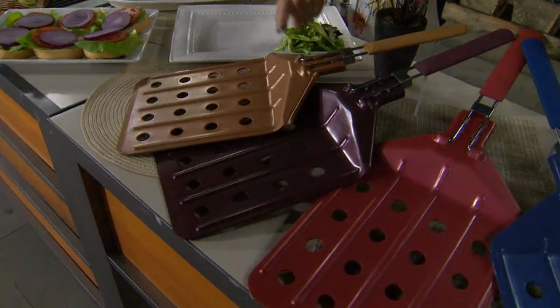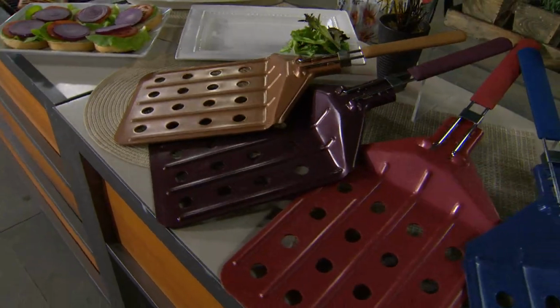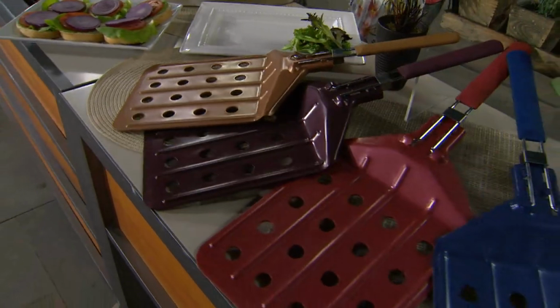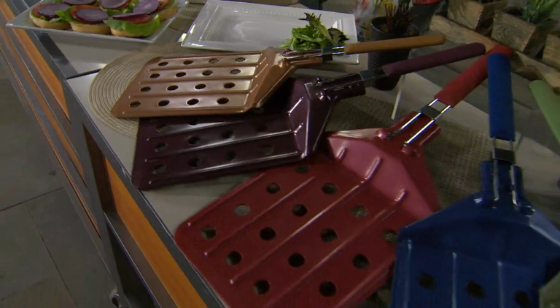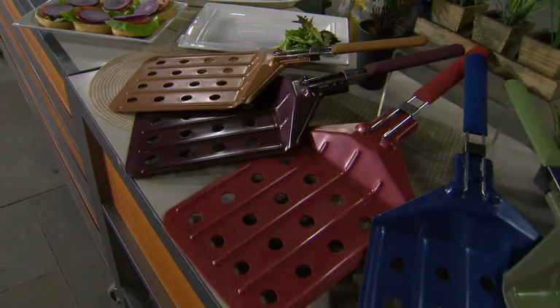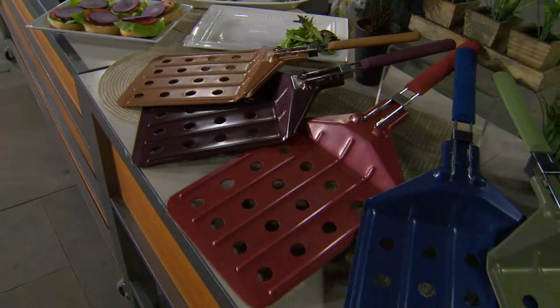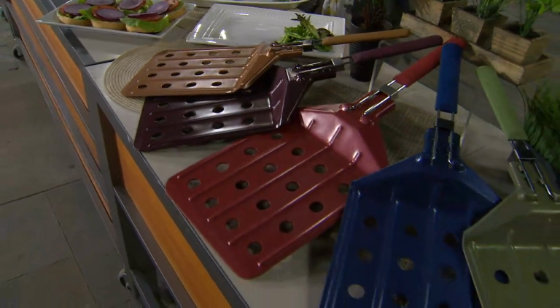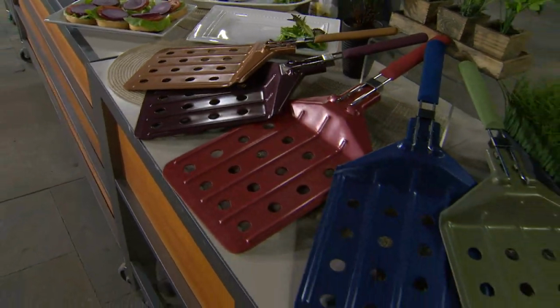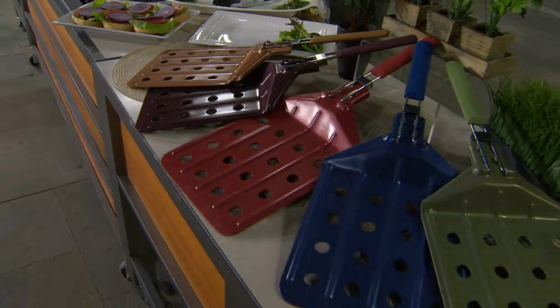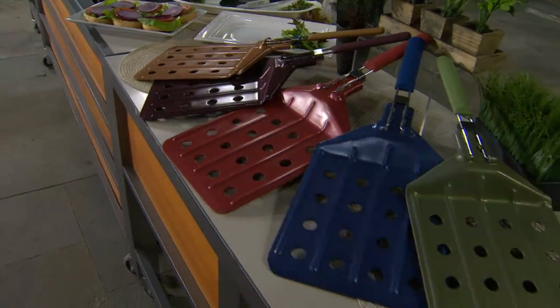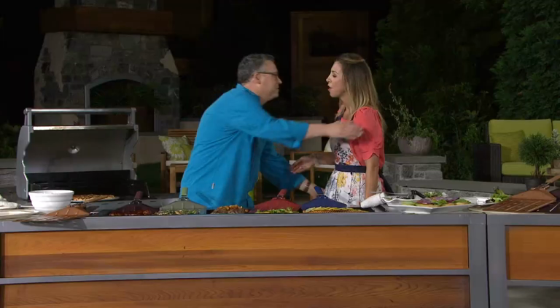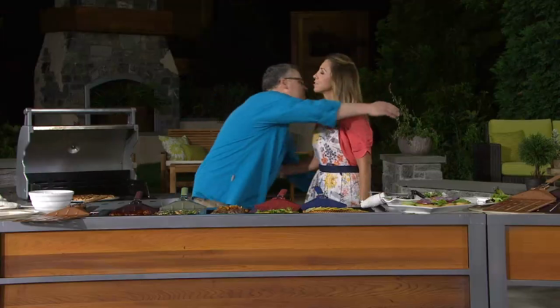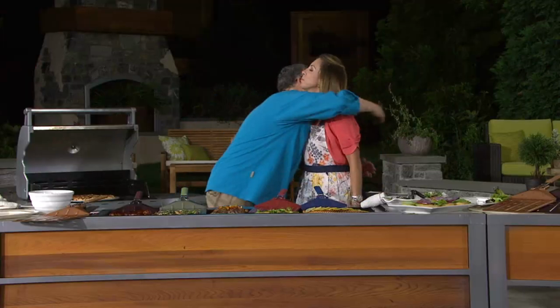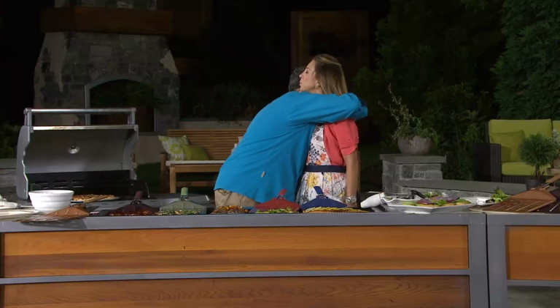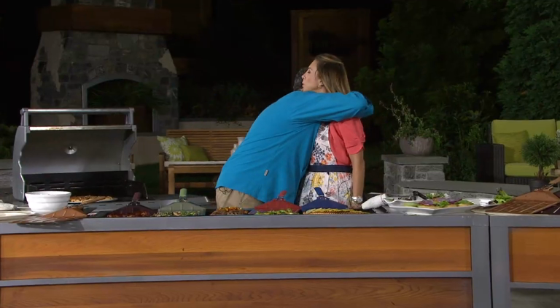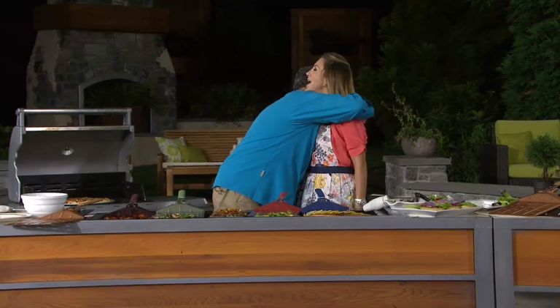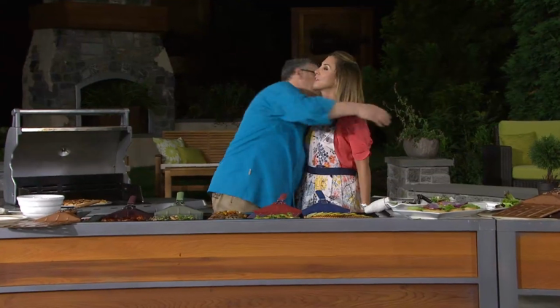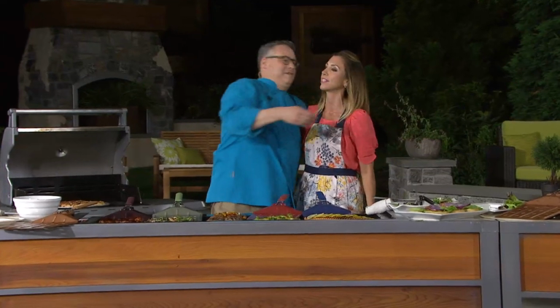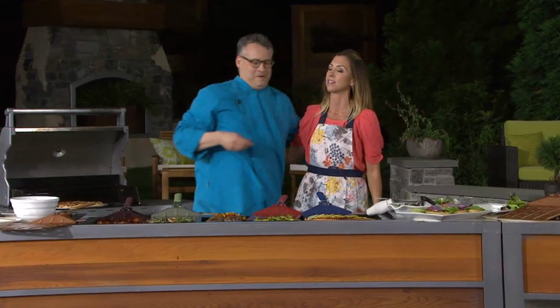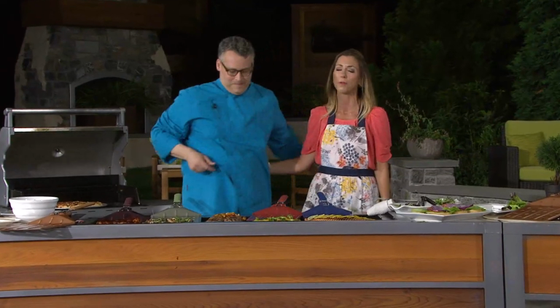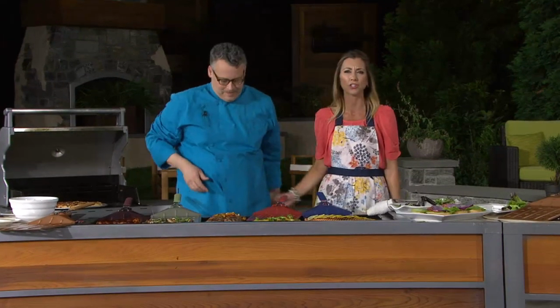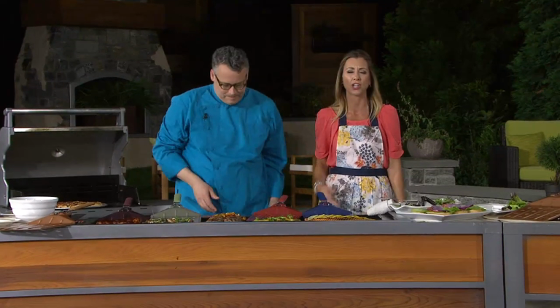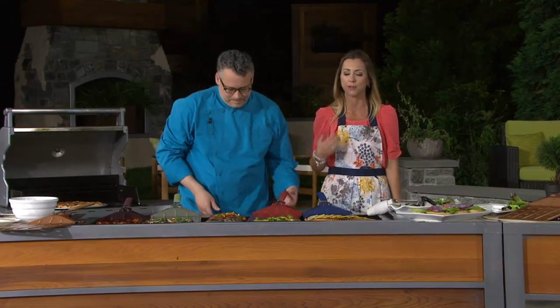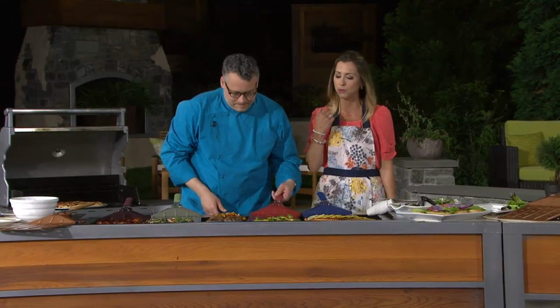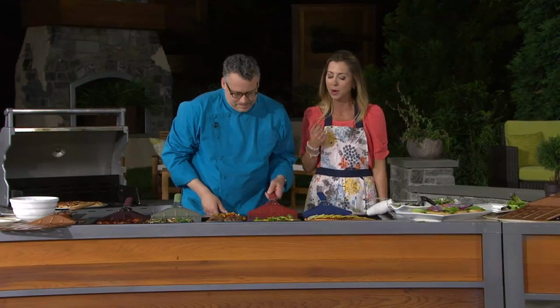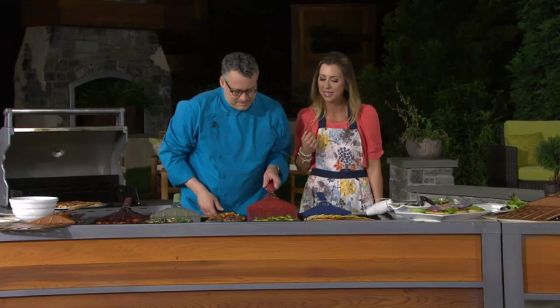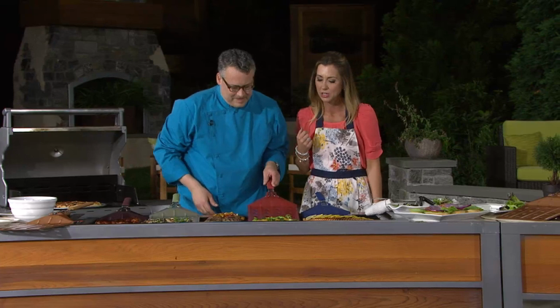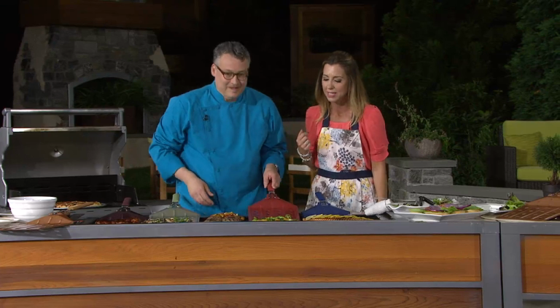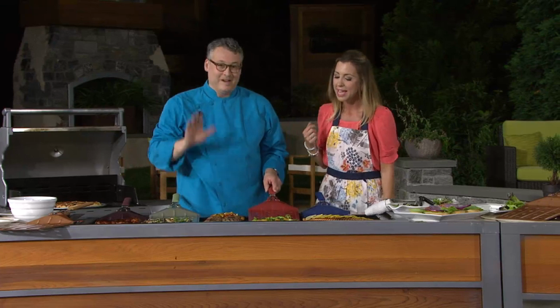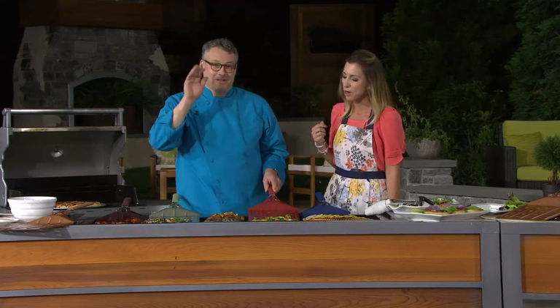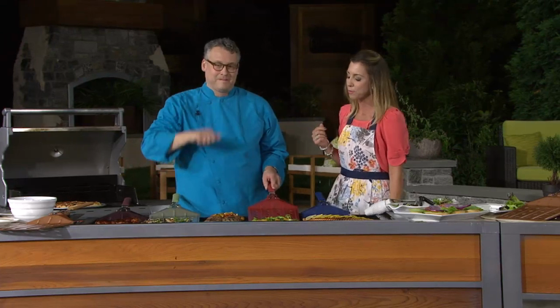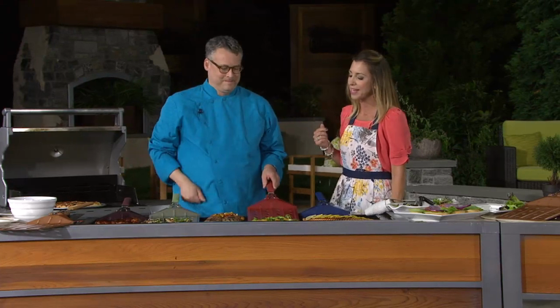My good friend Joseph McAllister, a professional chef, is here with me now. Professional chef for some 20 years.